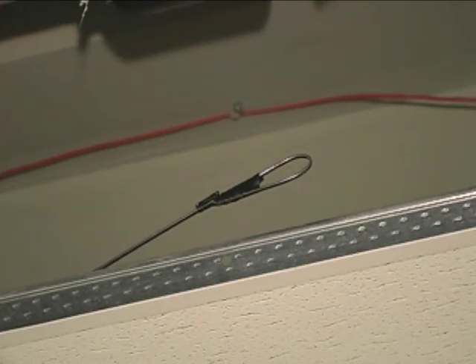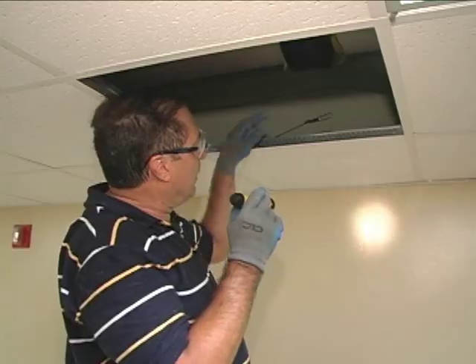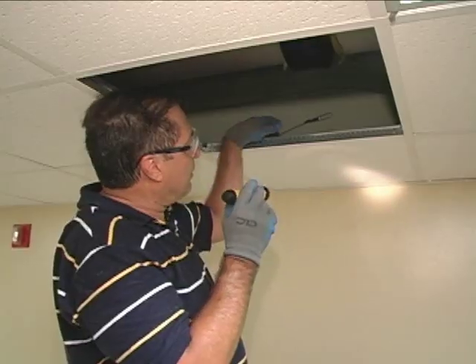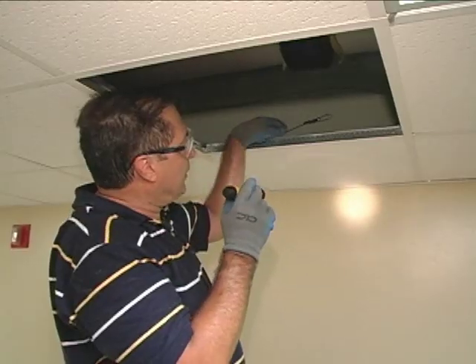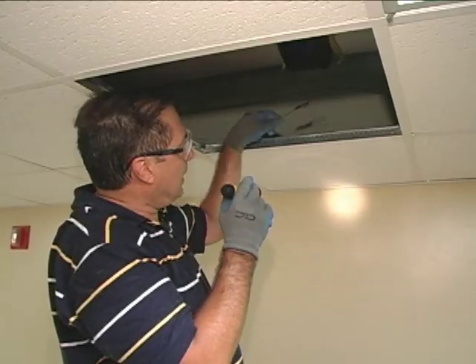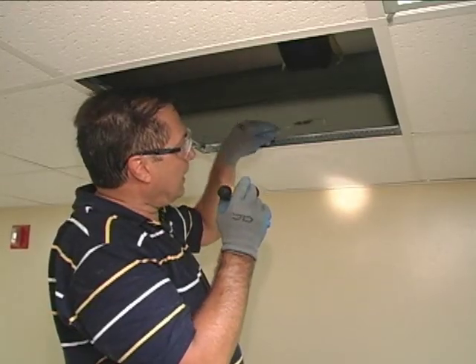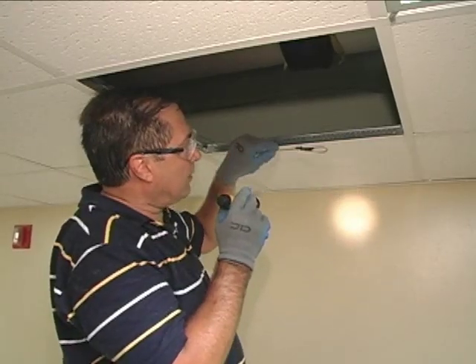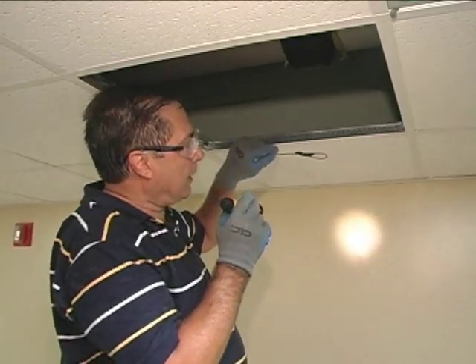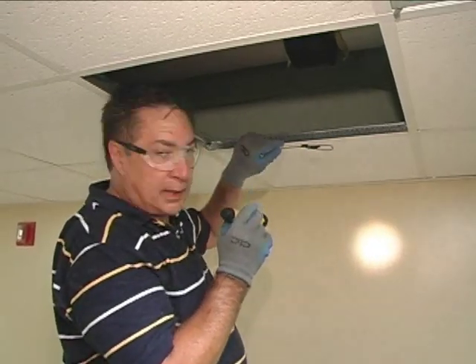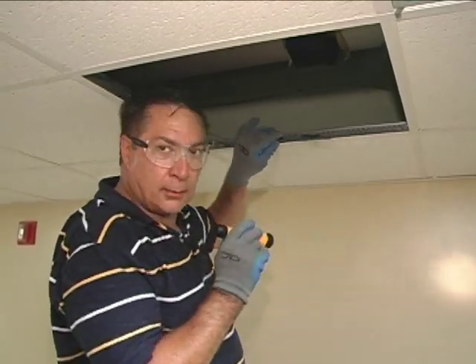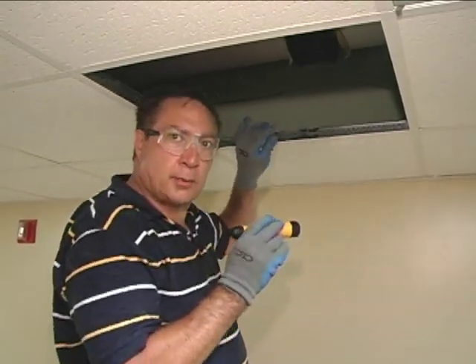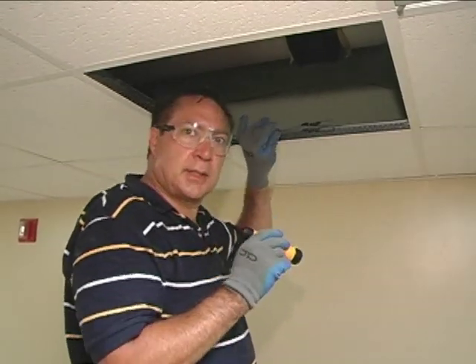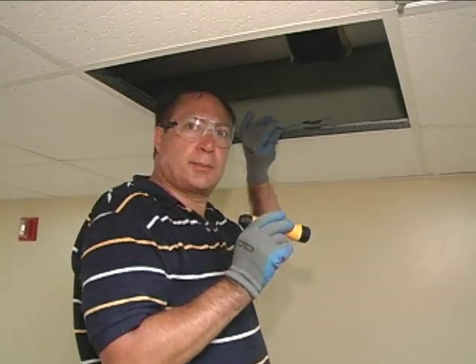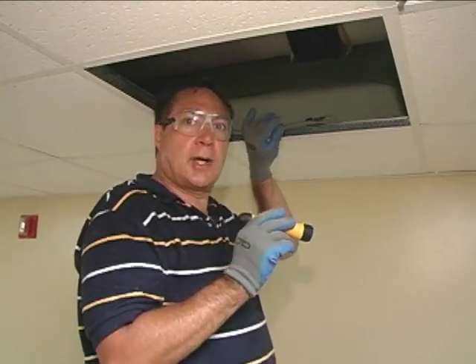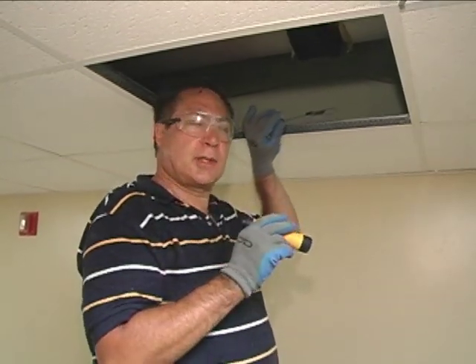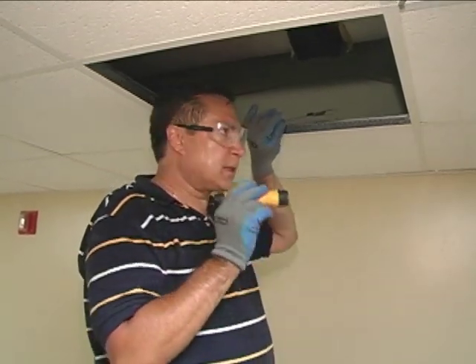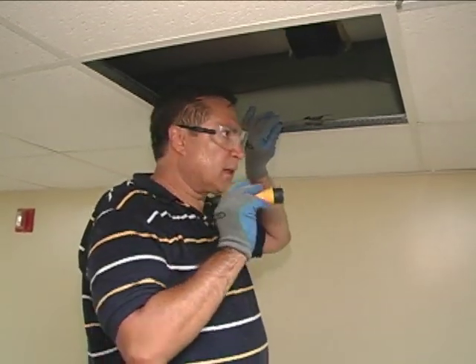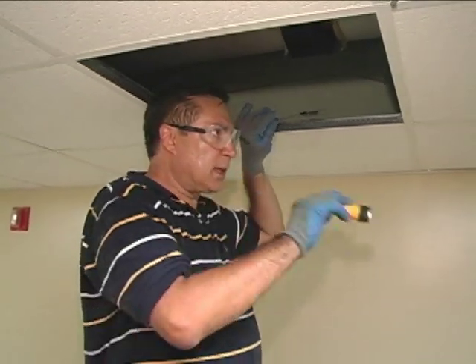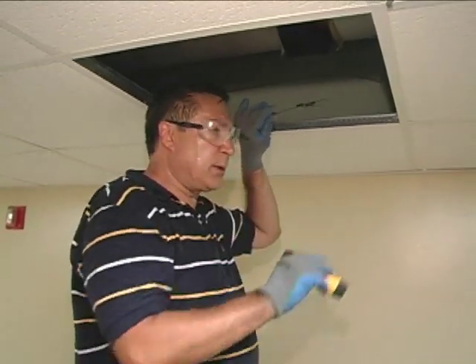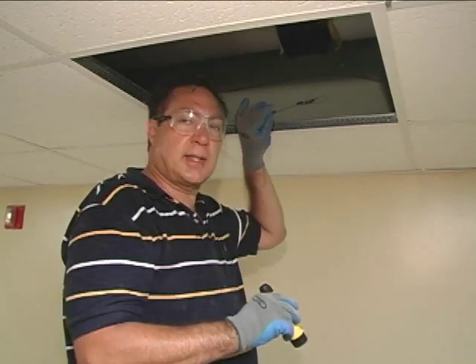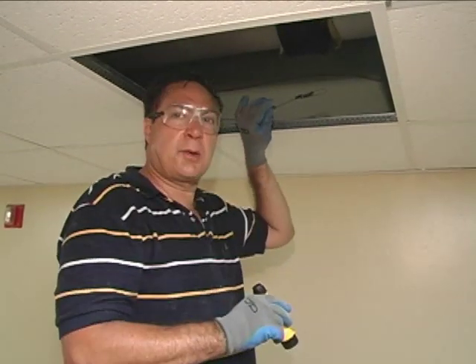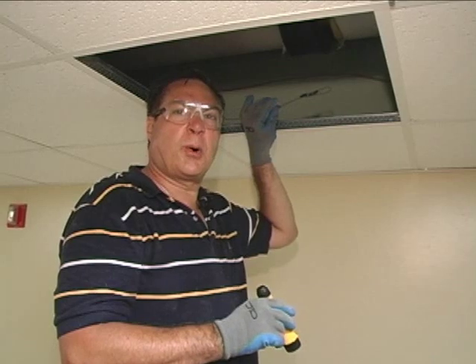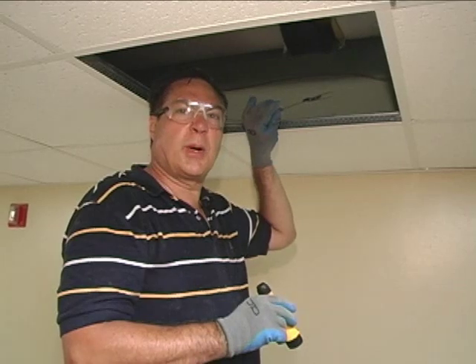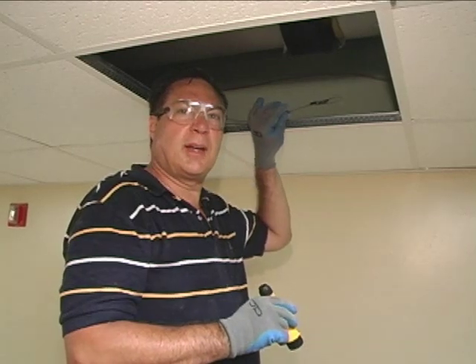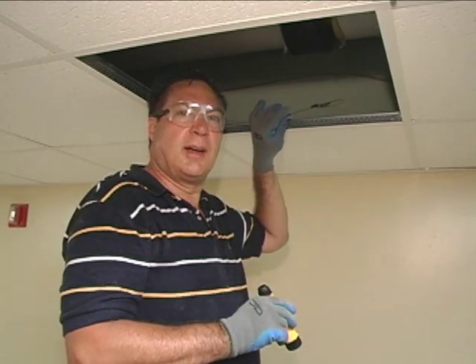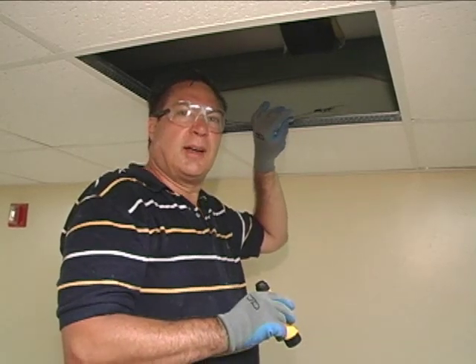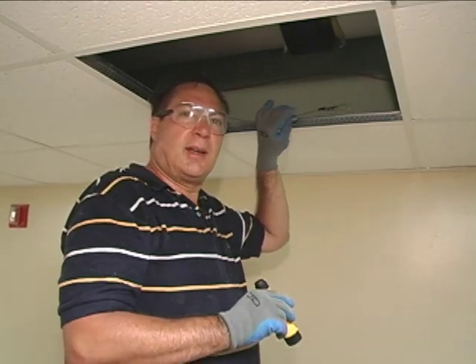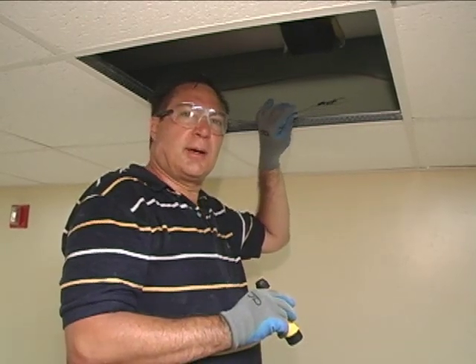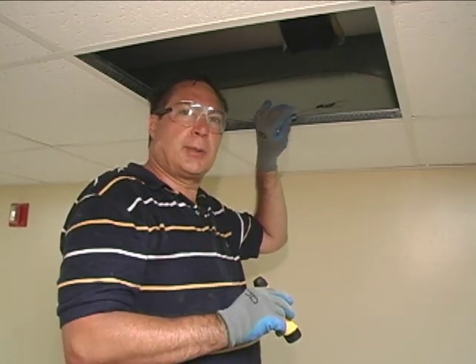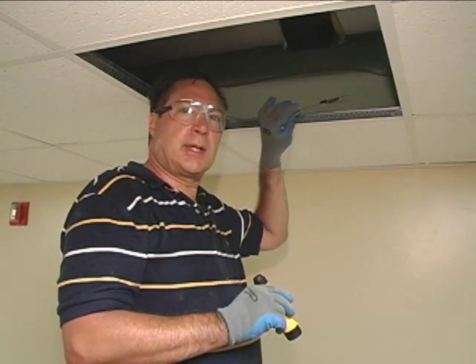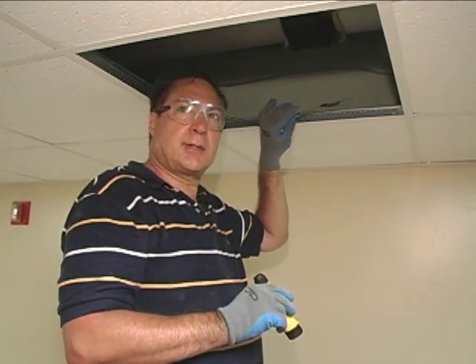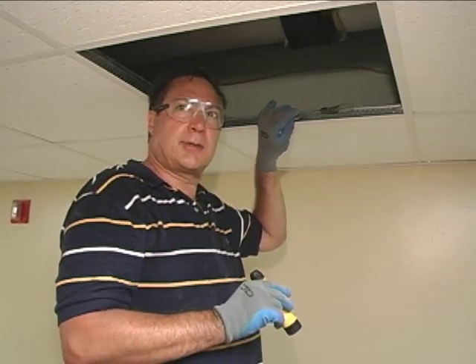We have our fish tape came out right over here and we'll complete the process, continuing our string on down the hallway and pulling in our string.